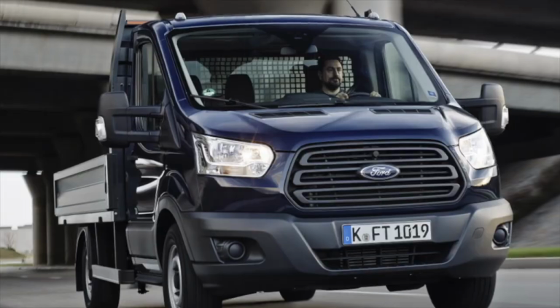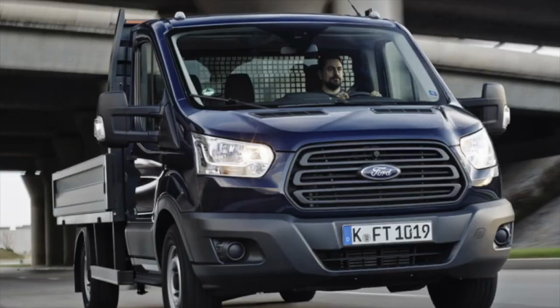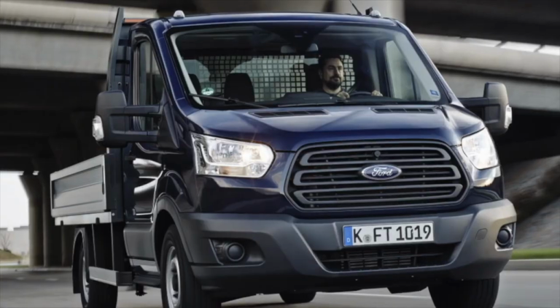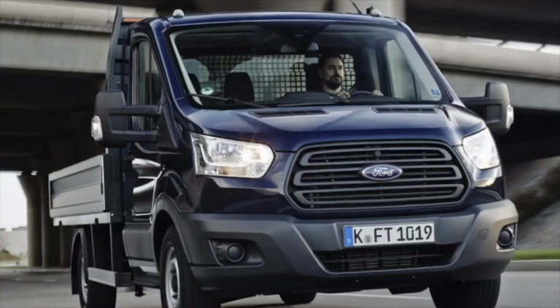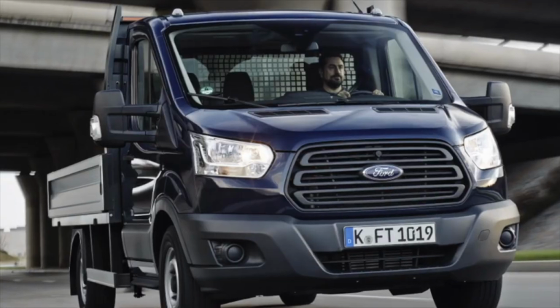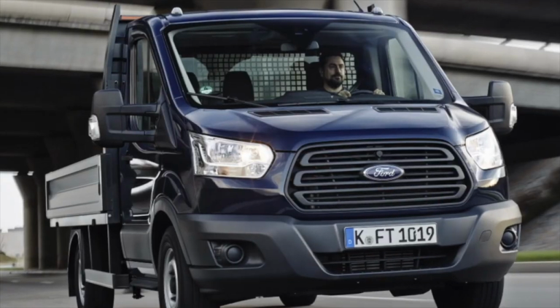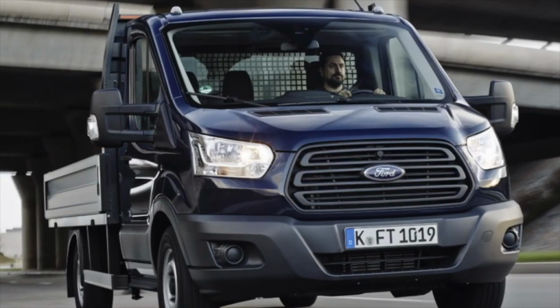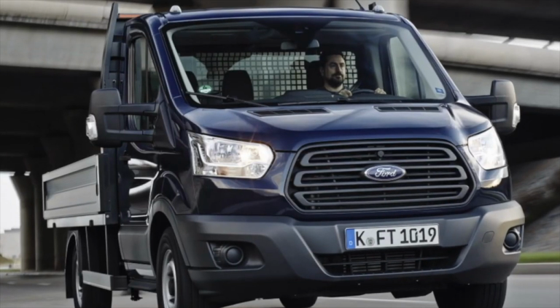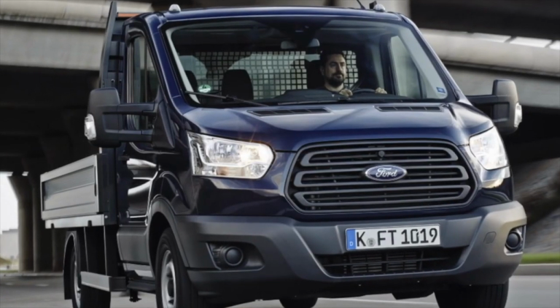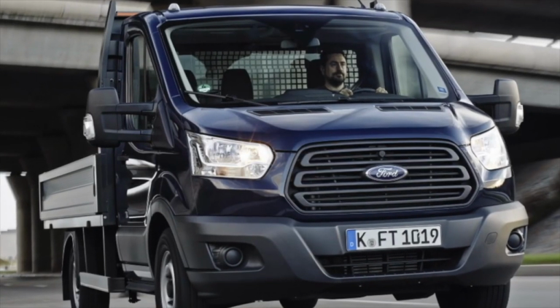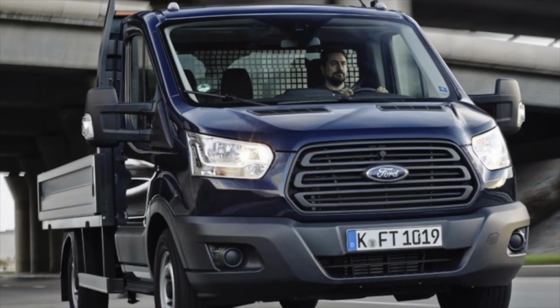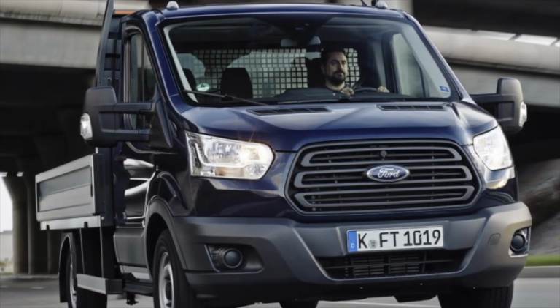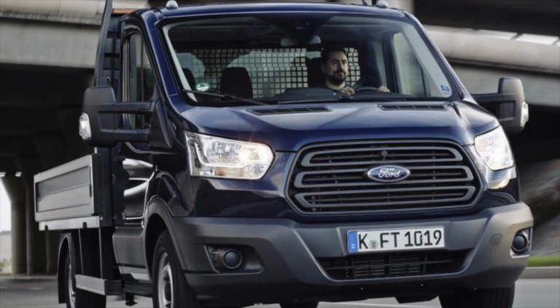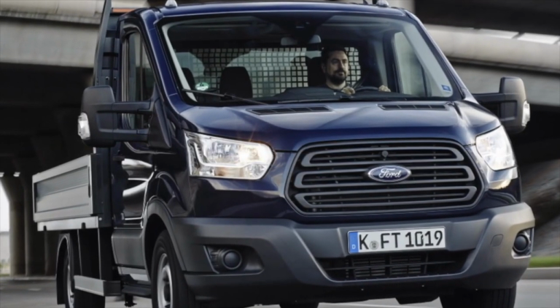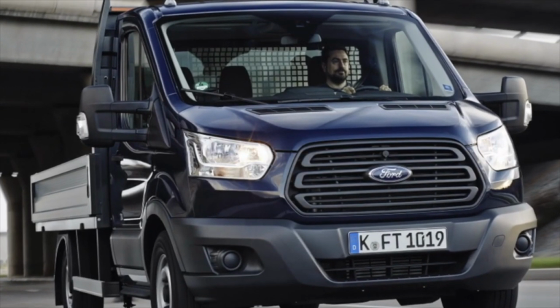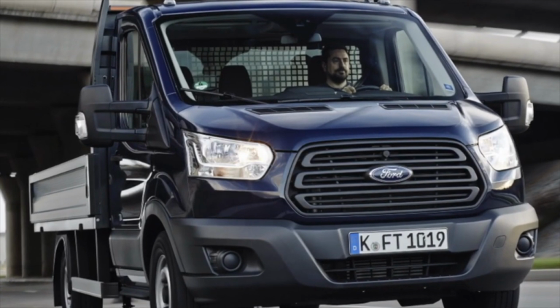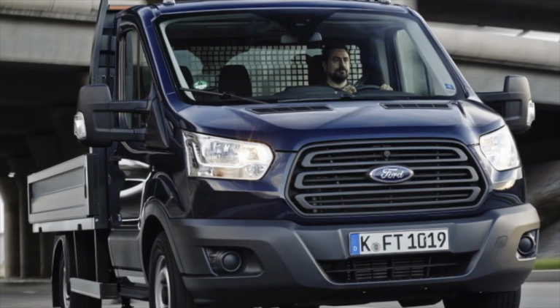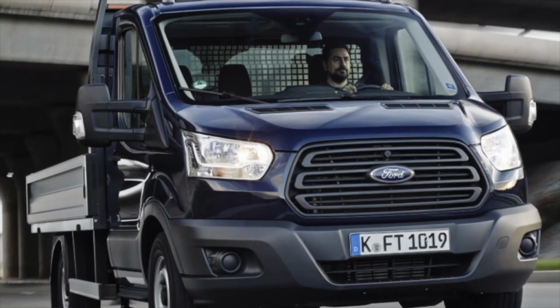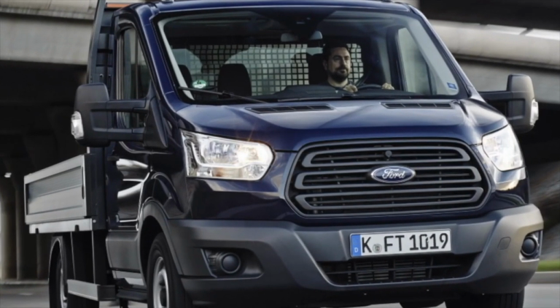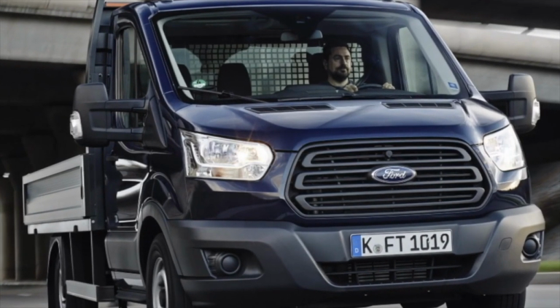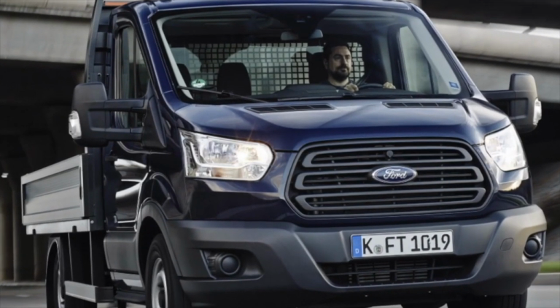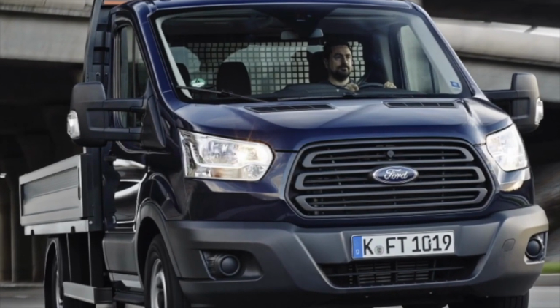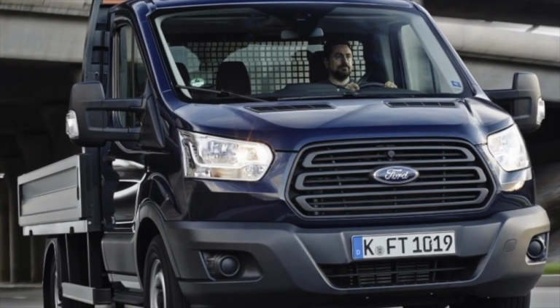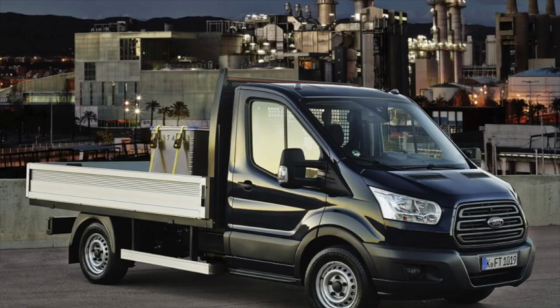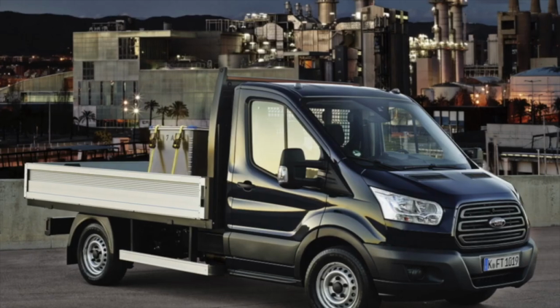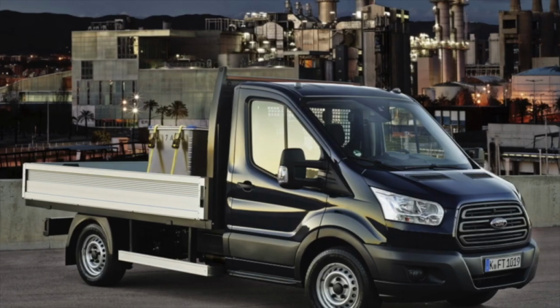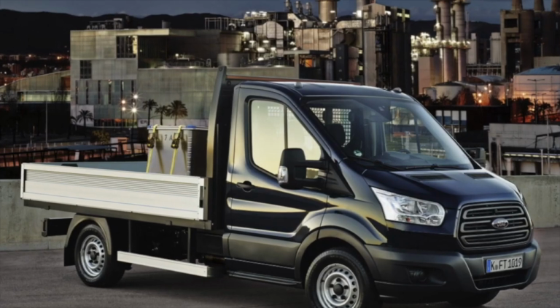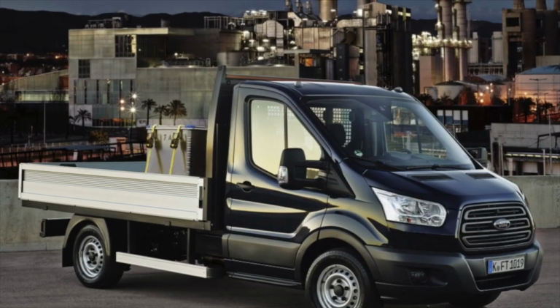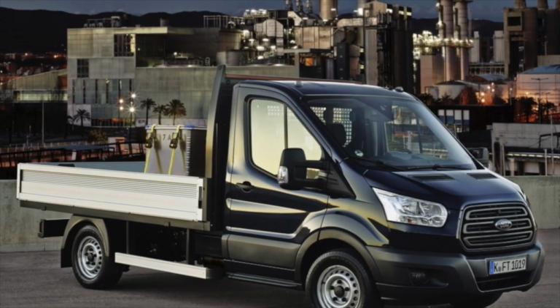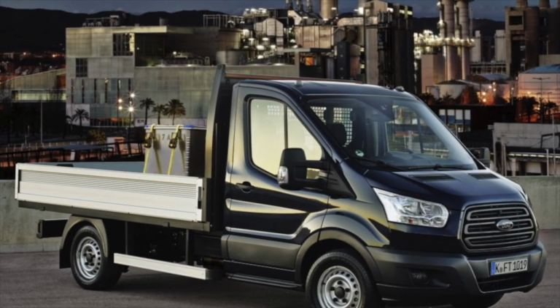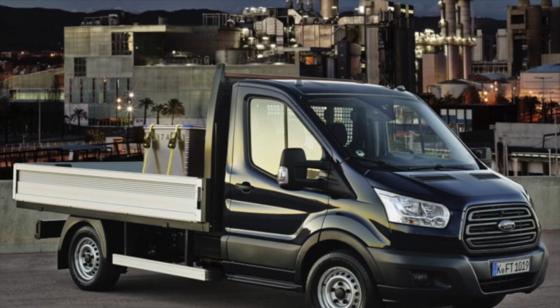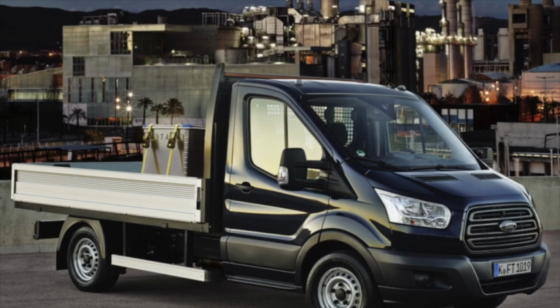Greetings, dear friends! I present to your attention the most common malfunctions and breakdowns that occur on the Ford Transit.